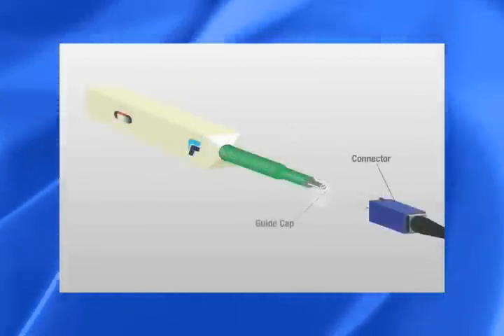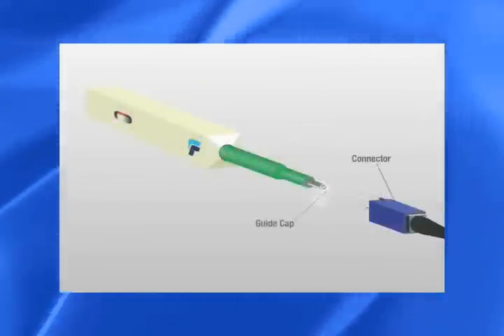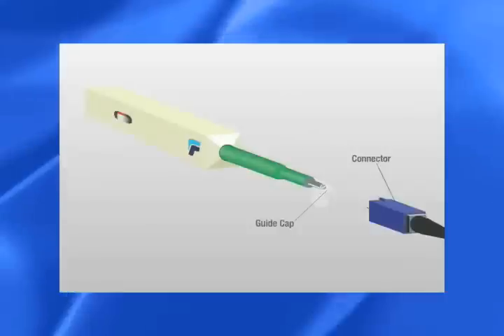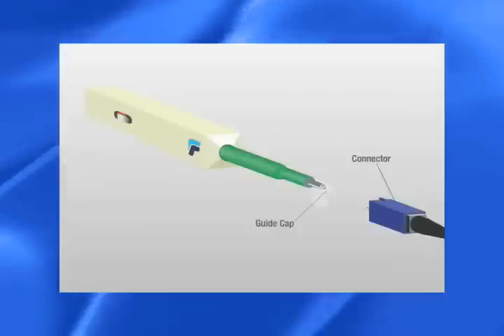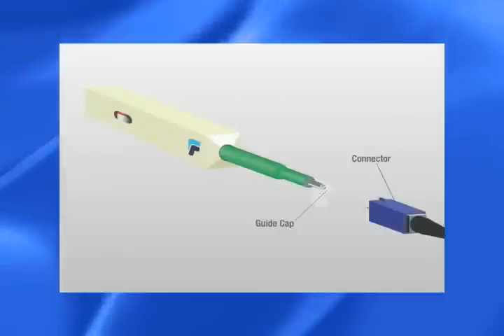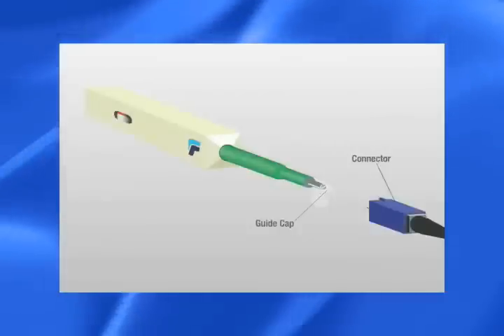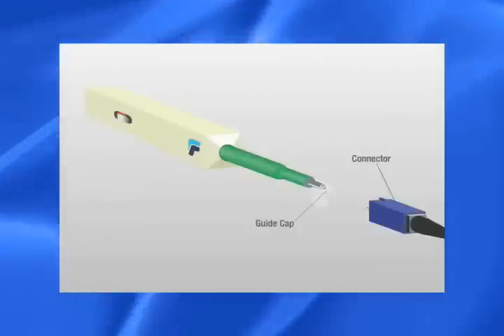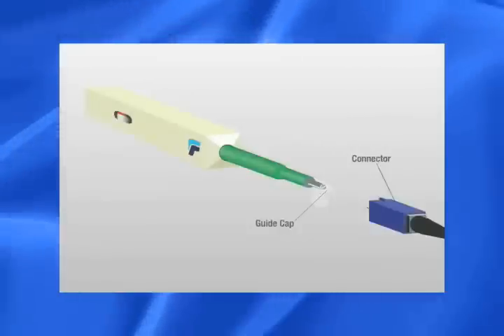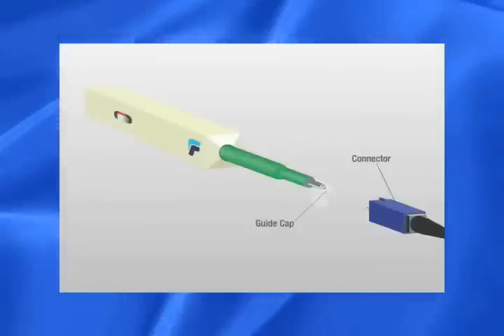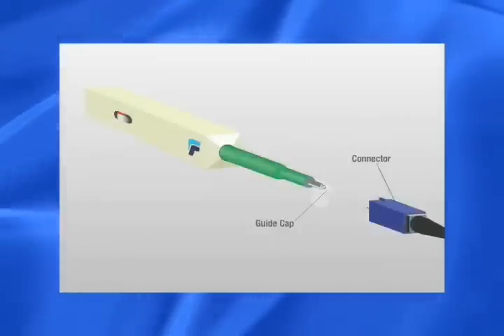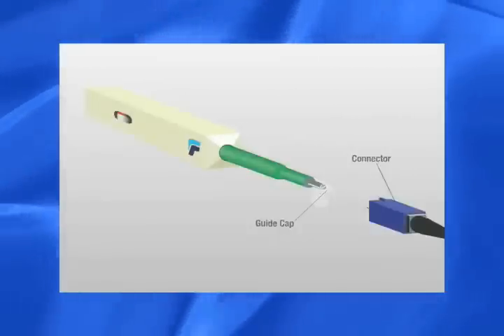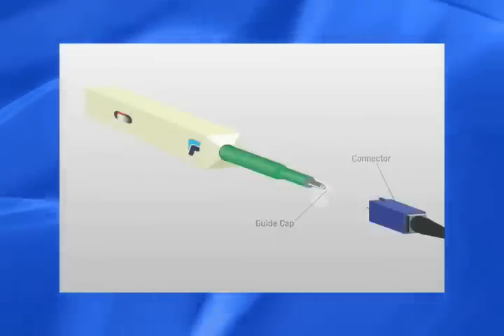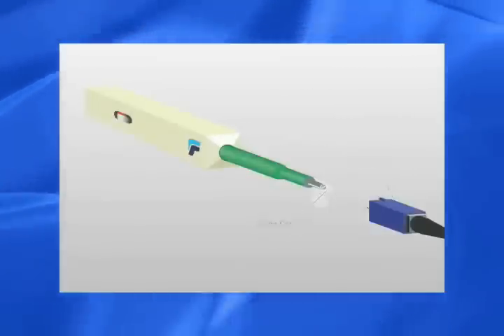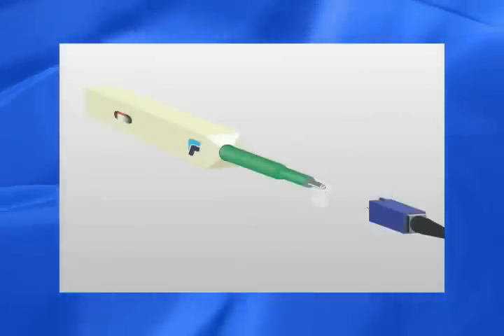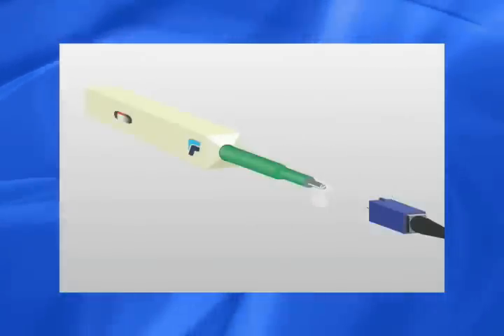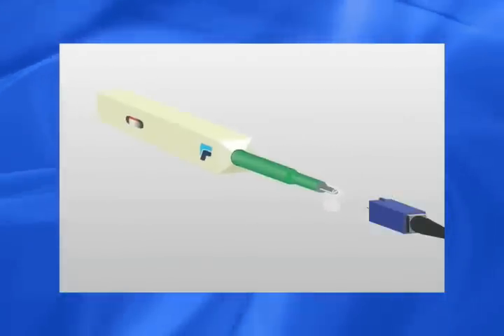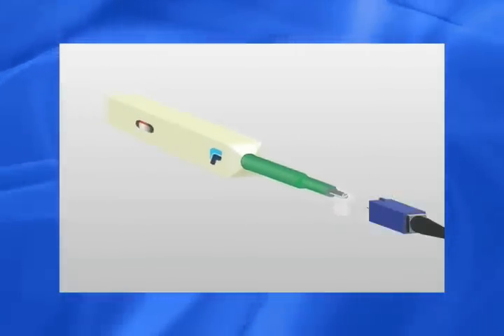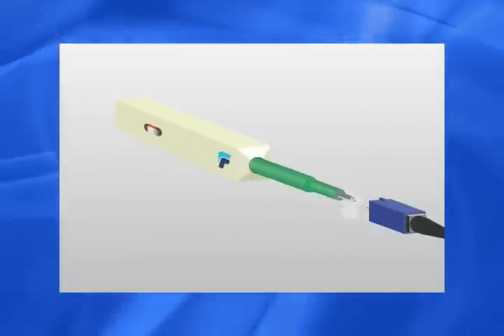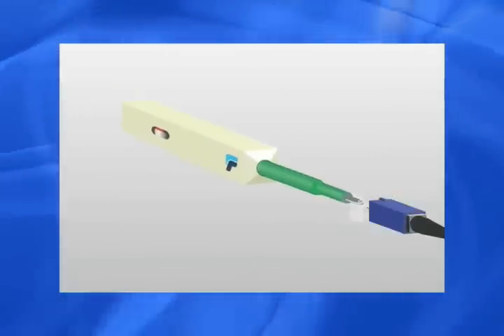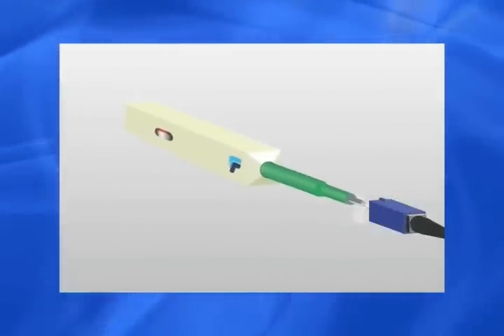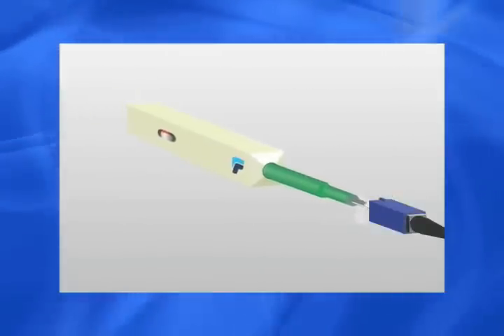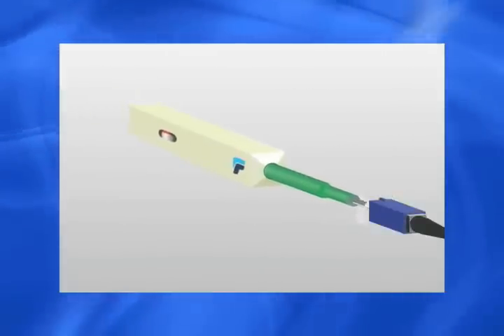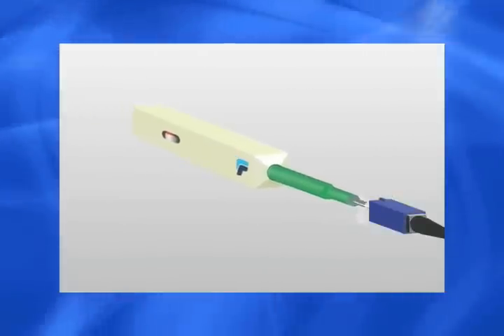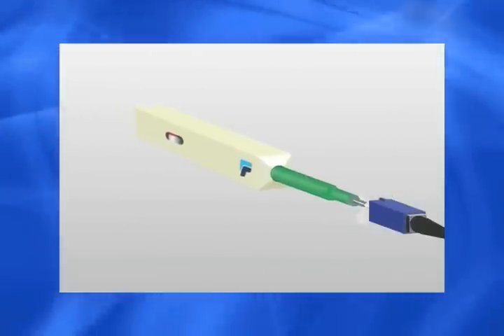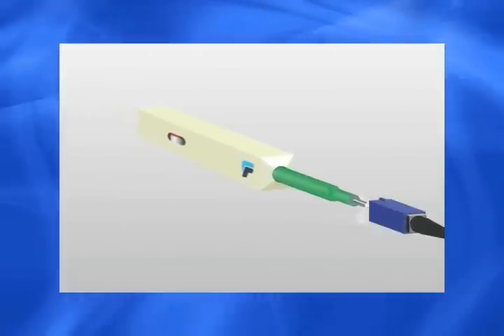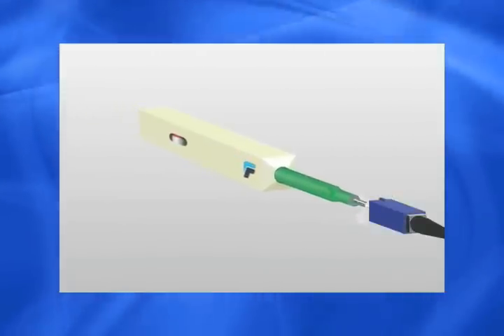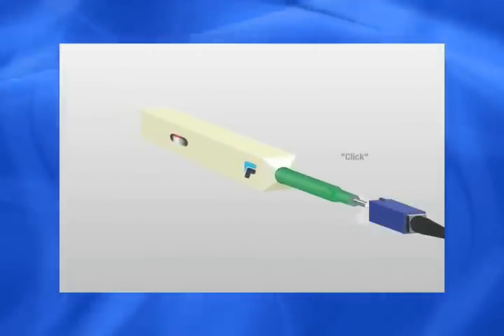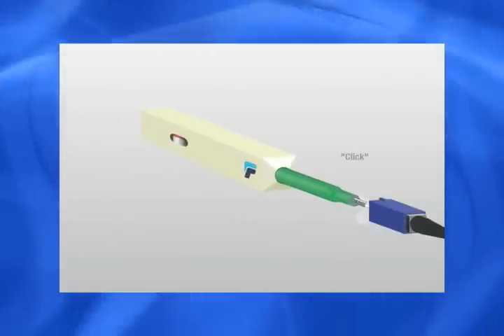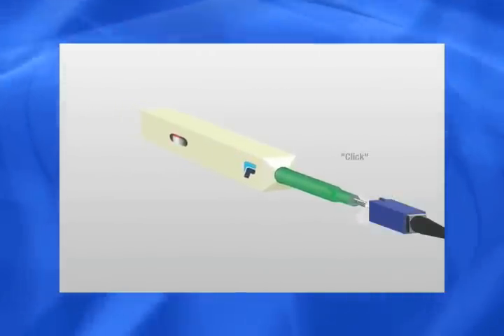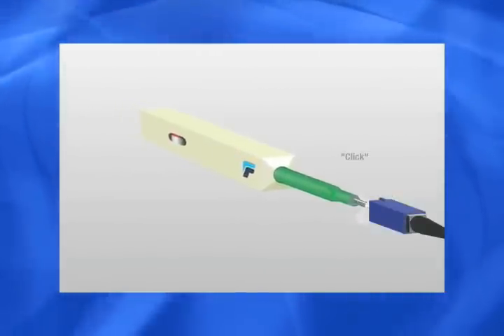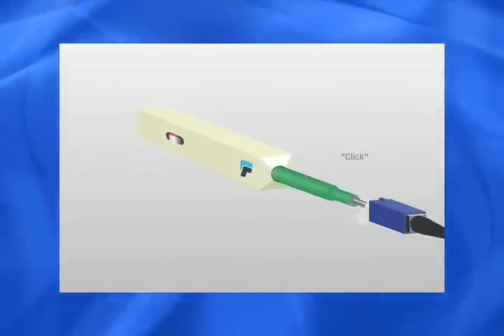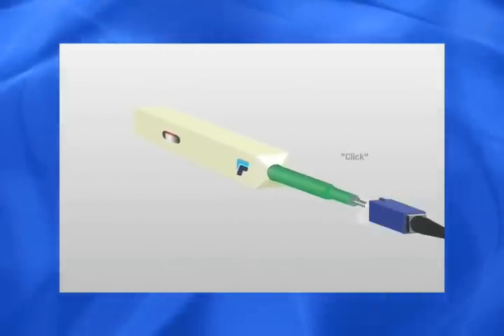As the tip rotates, the fiber end face is effectively but gently cleaned.